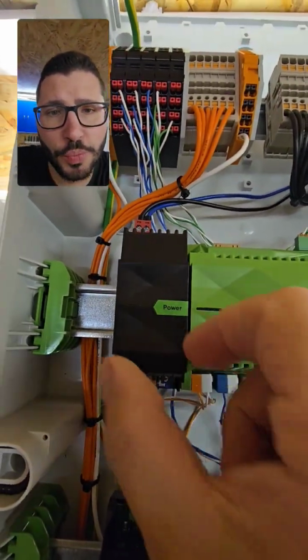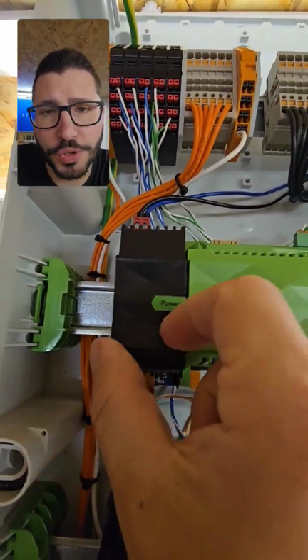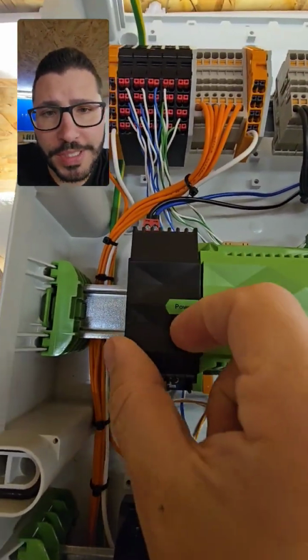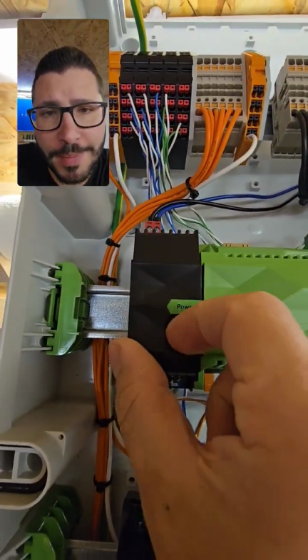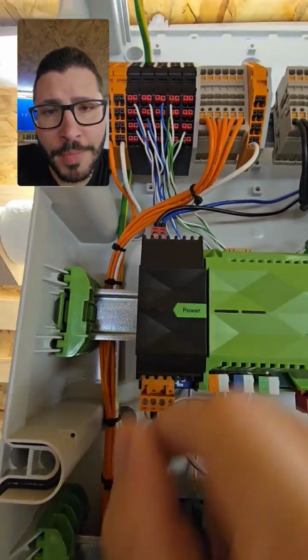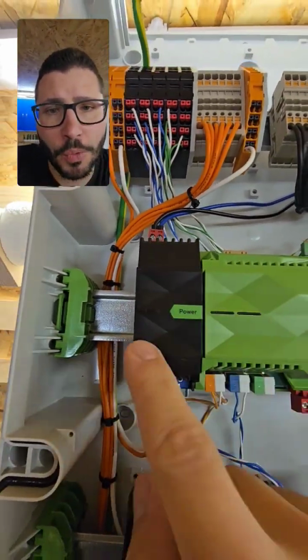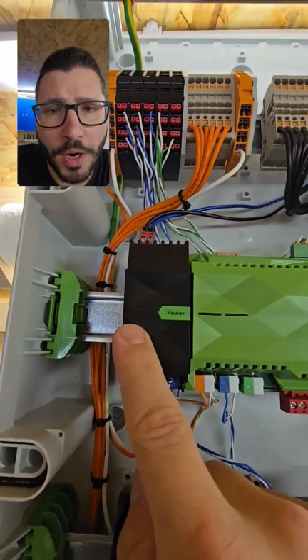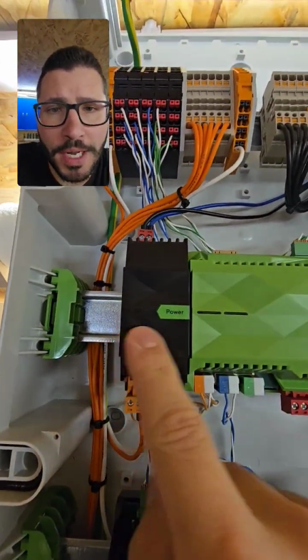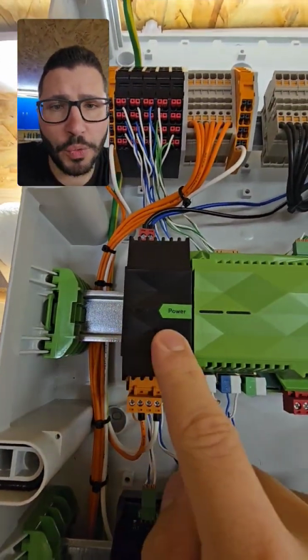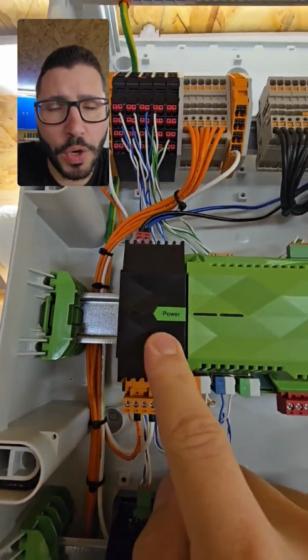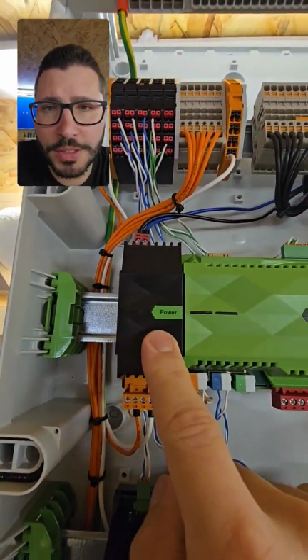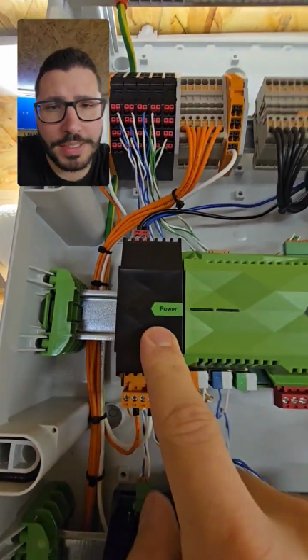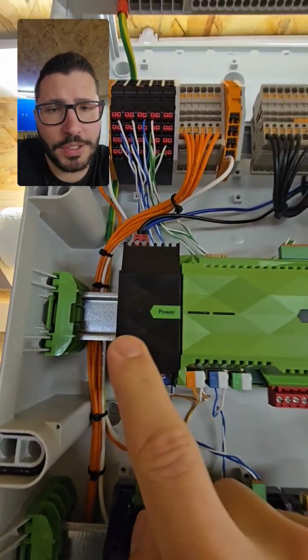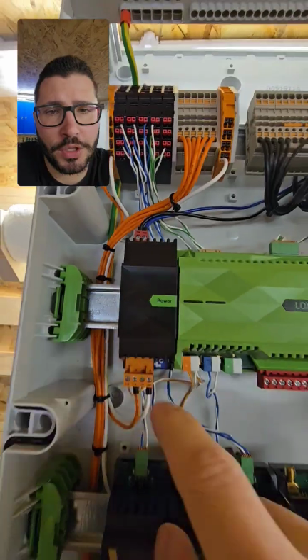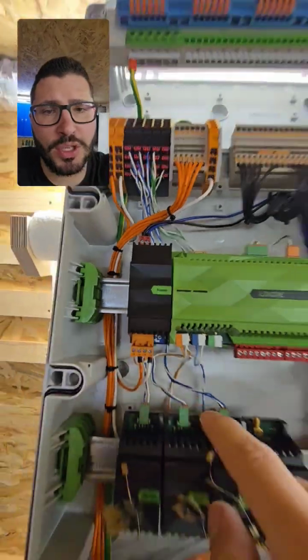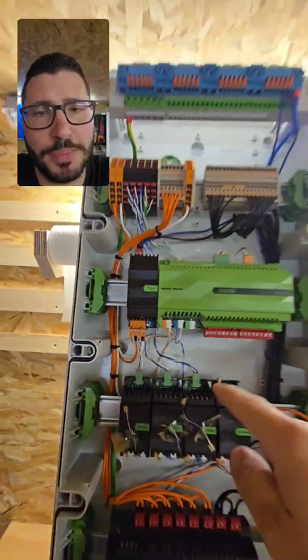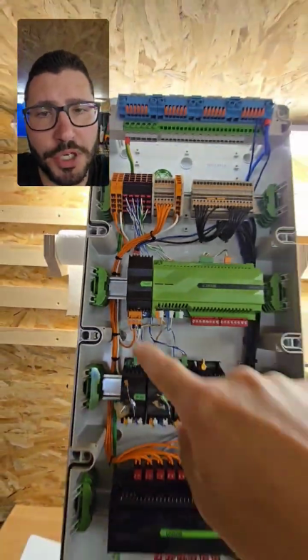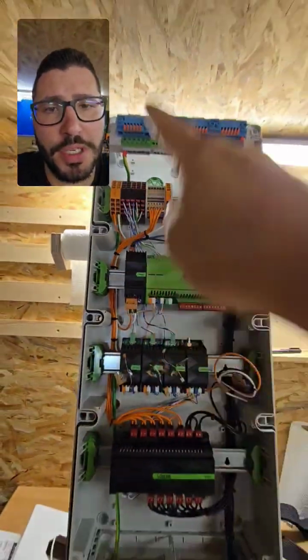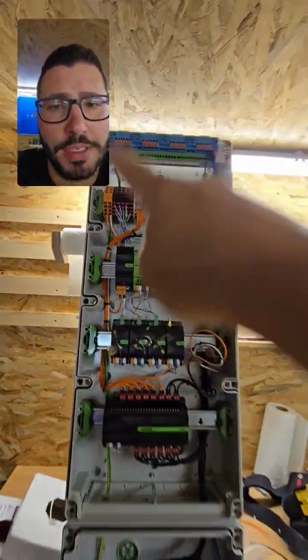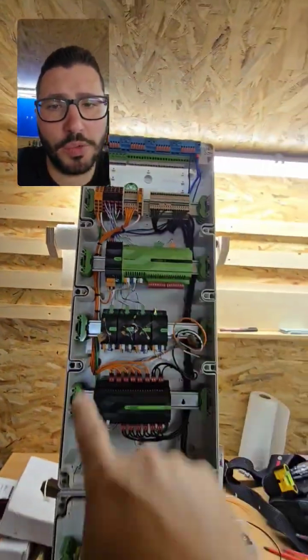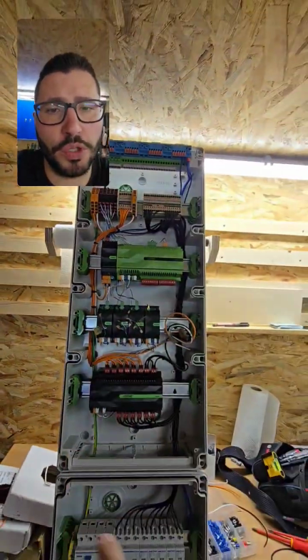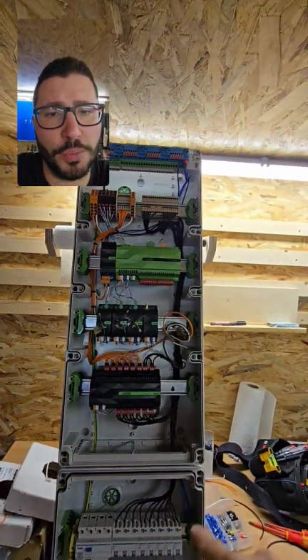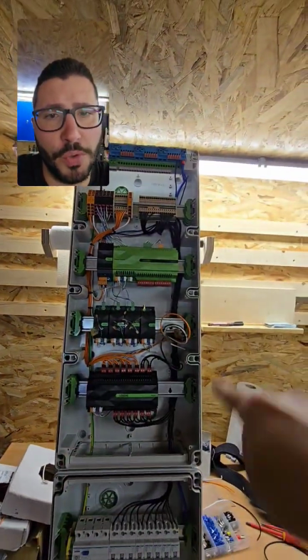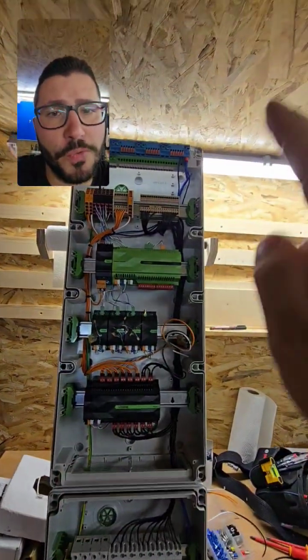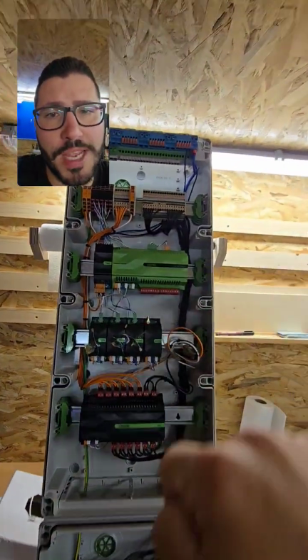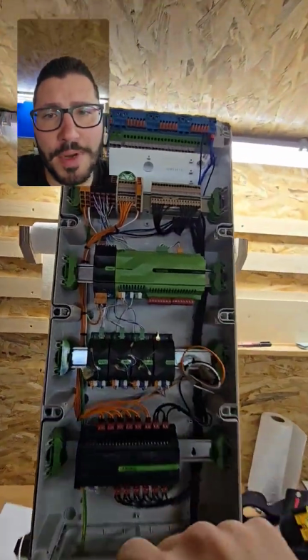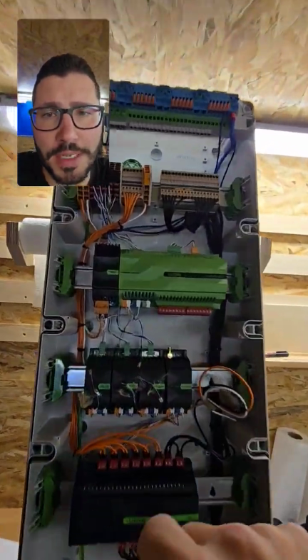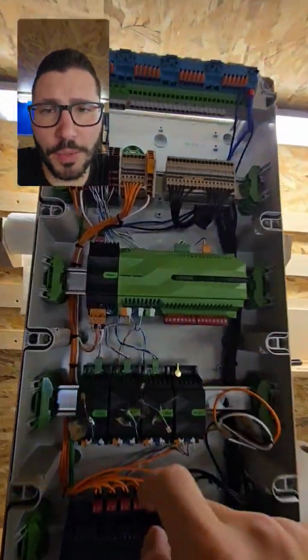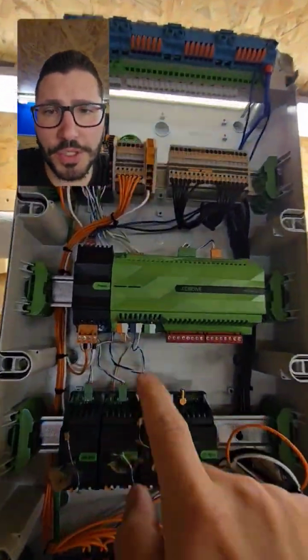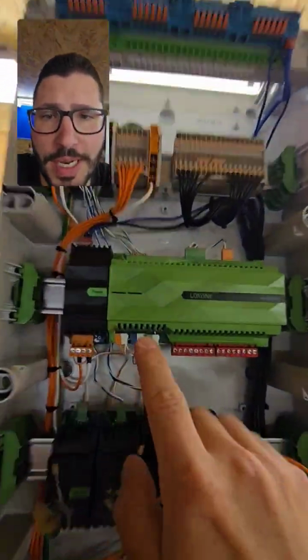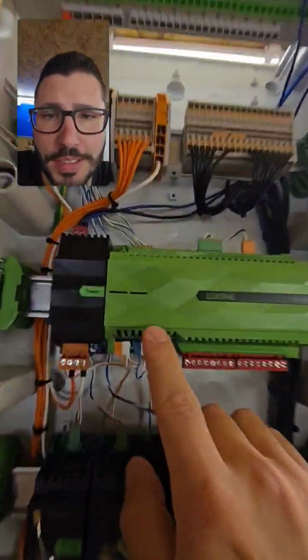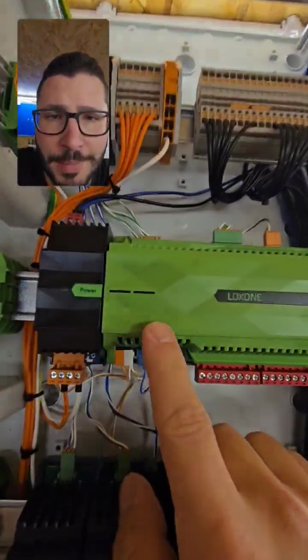Super slim, 100 watts — that's awesome, especially in this waterproof cabinet, which is kind of slim.